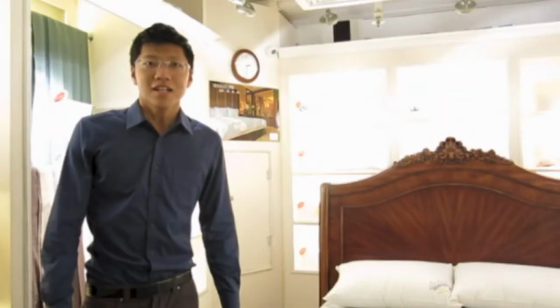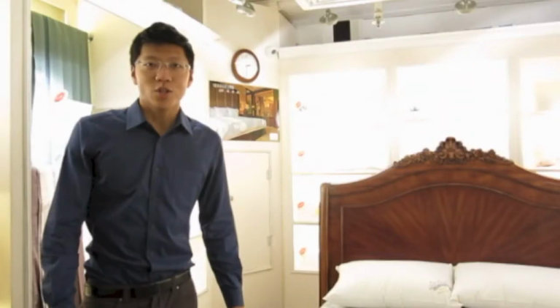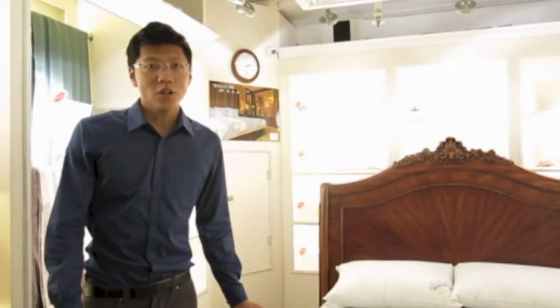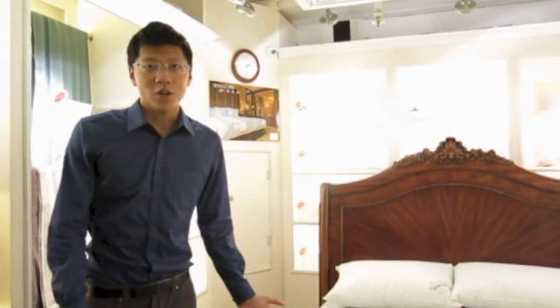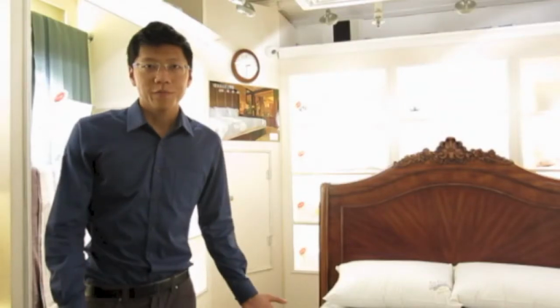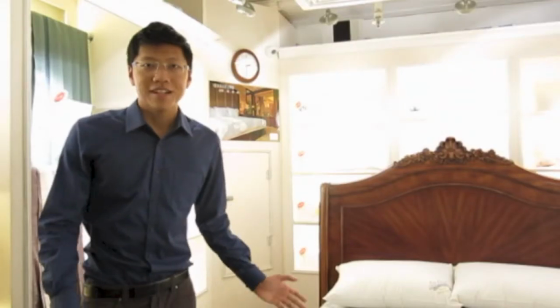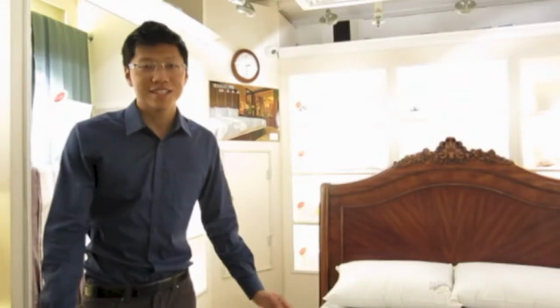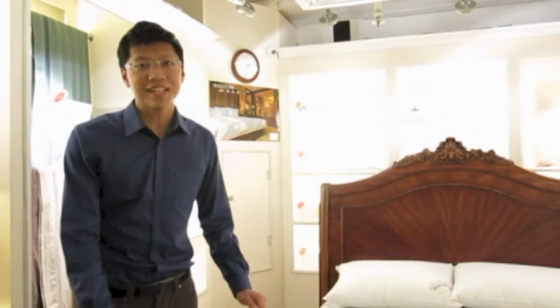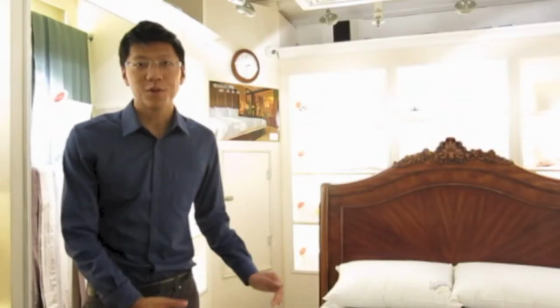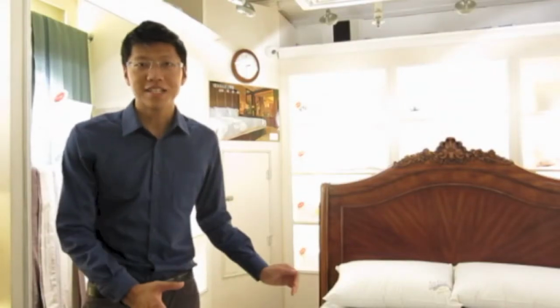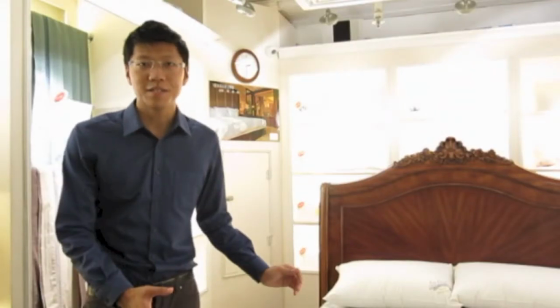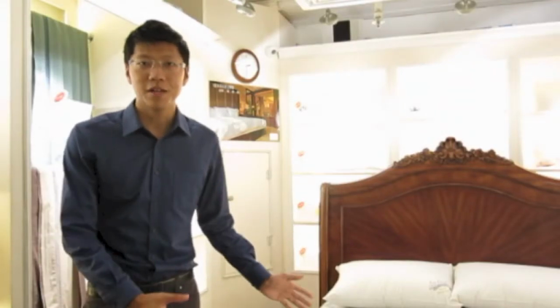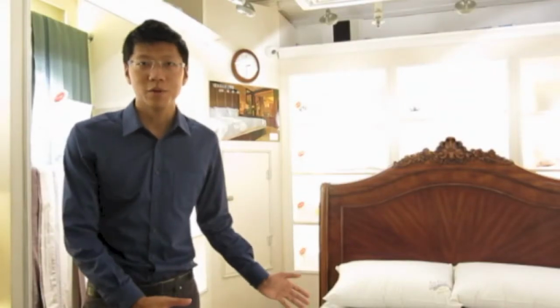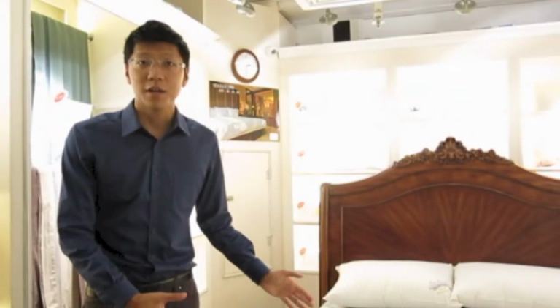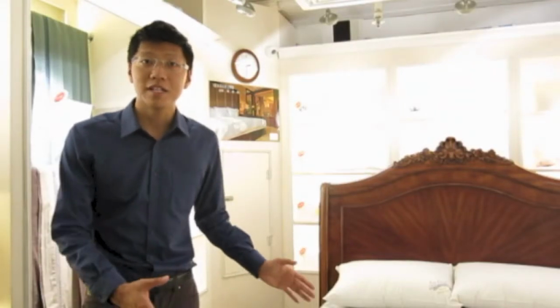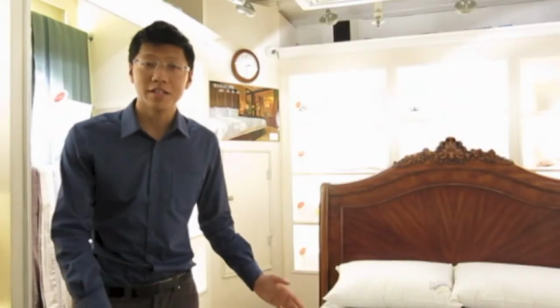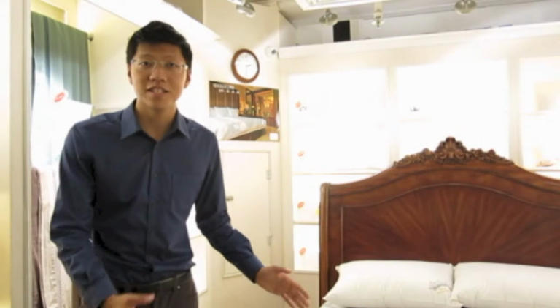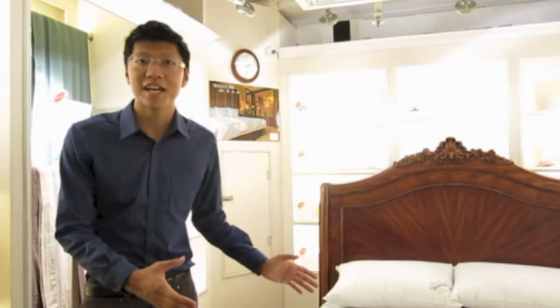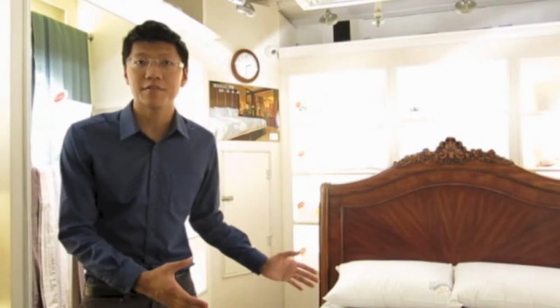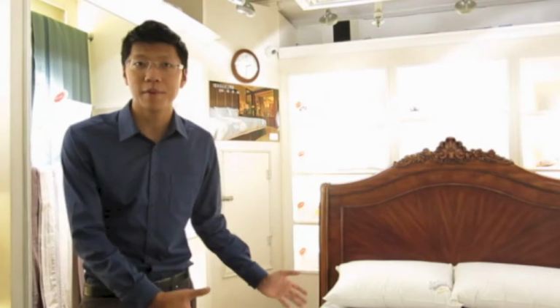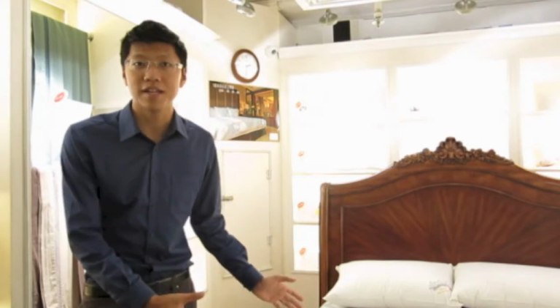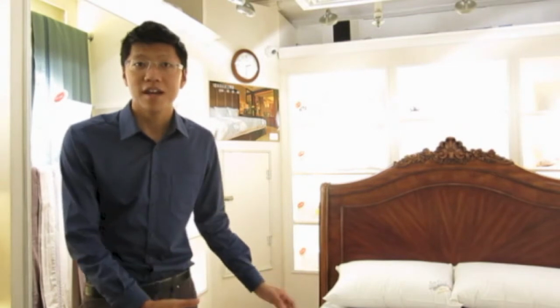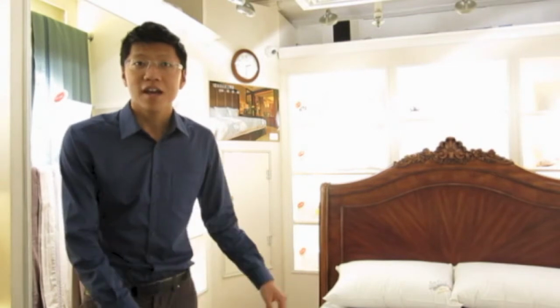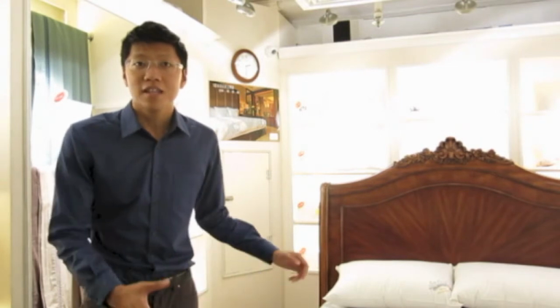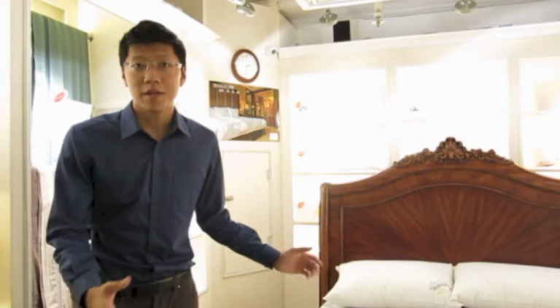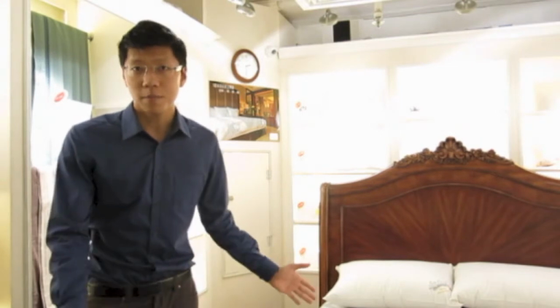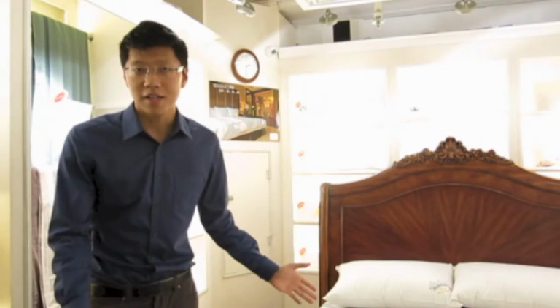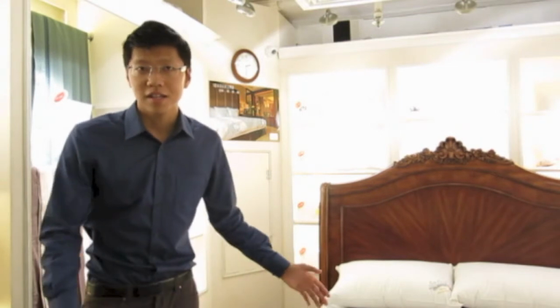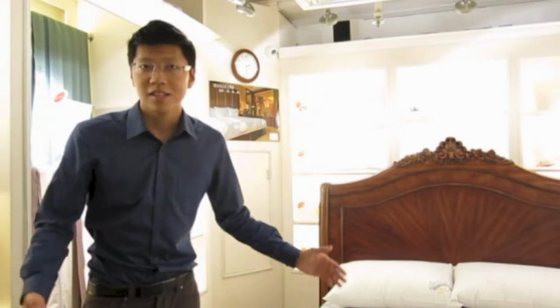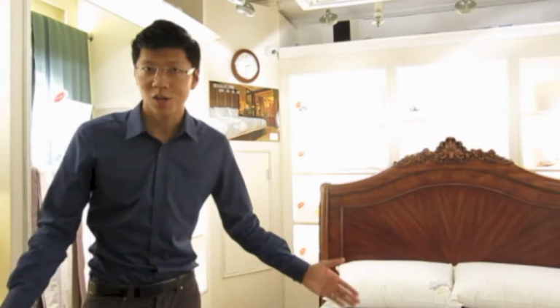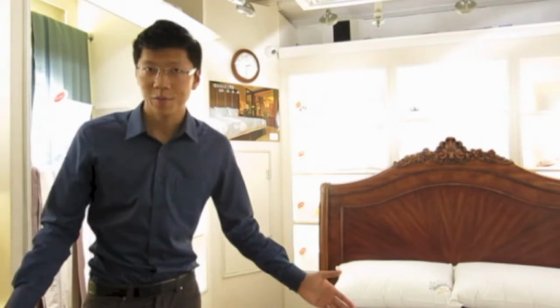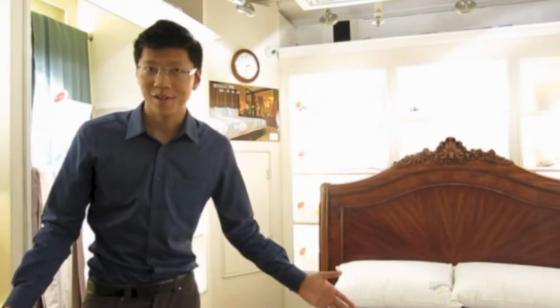So all in all, to select the correct size pillow, it really depends on the size of your bed. The bigger your bed, the longer the pillow.